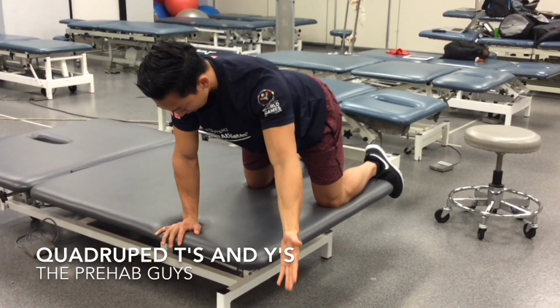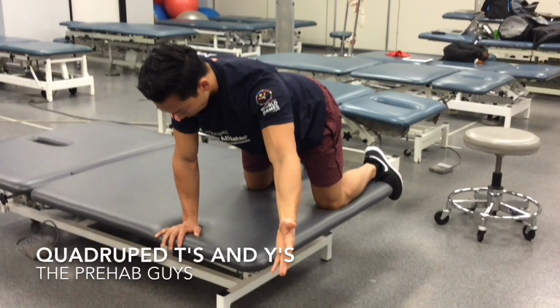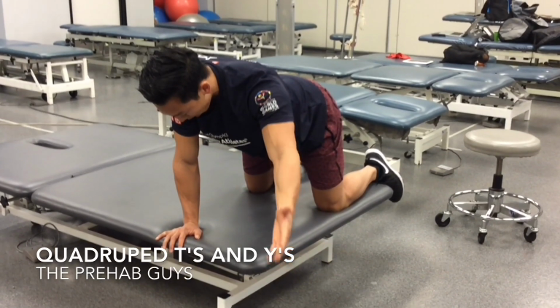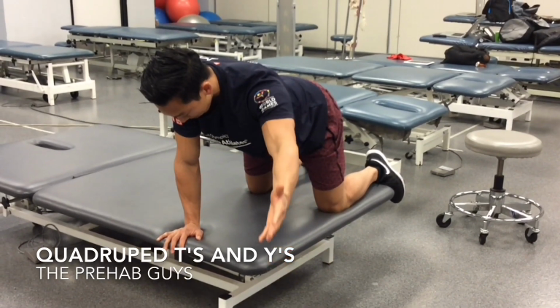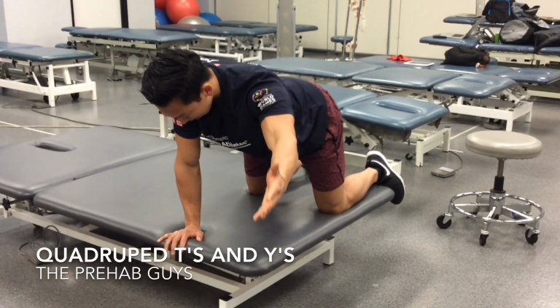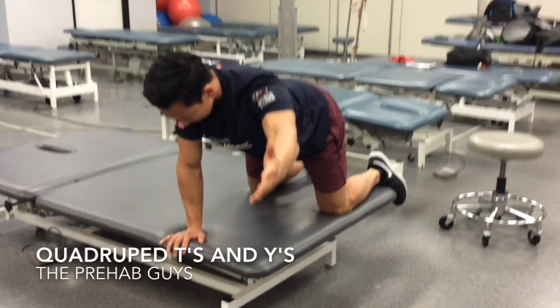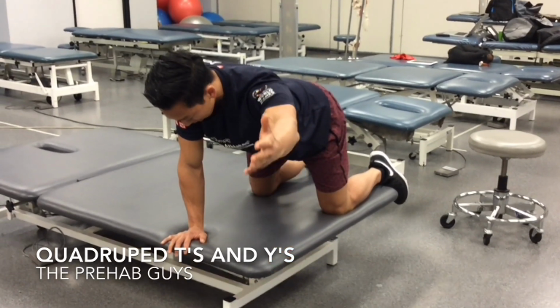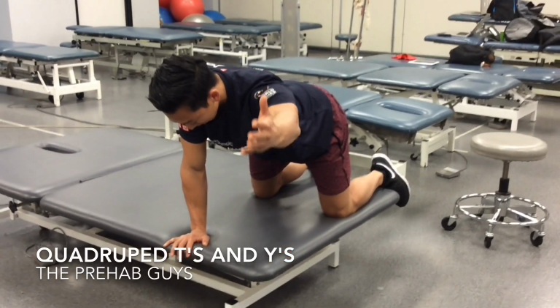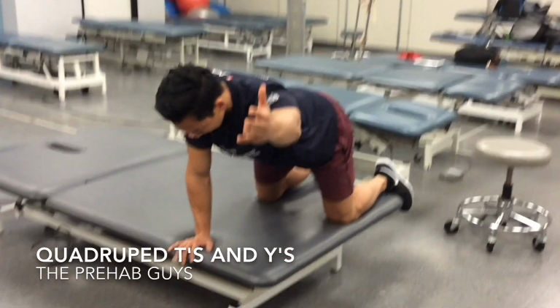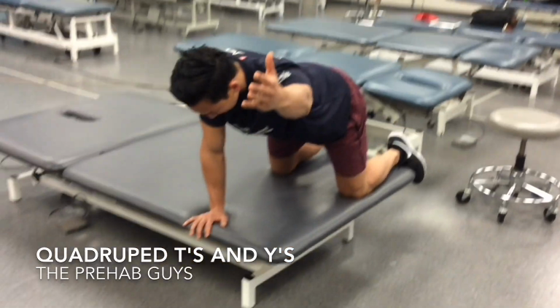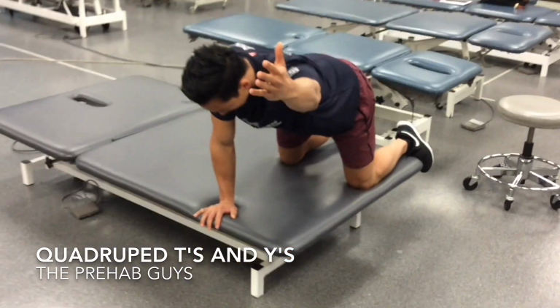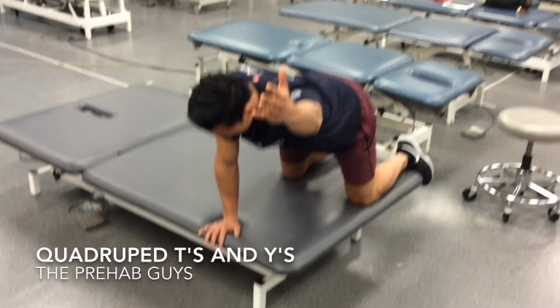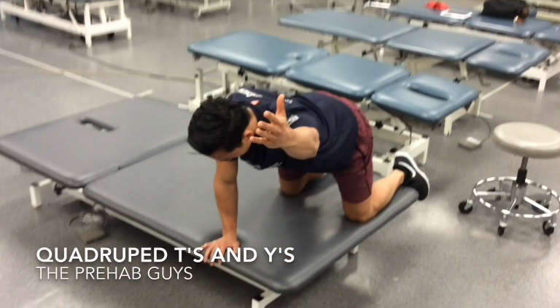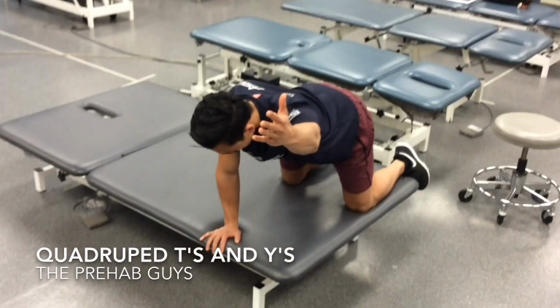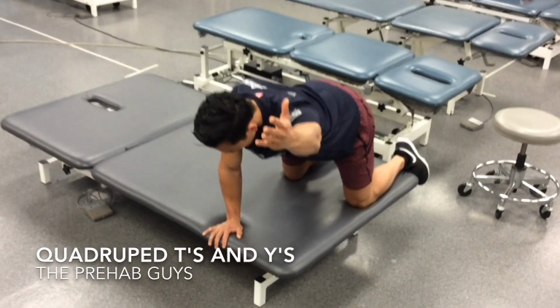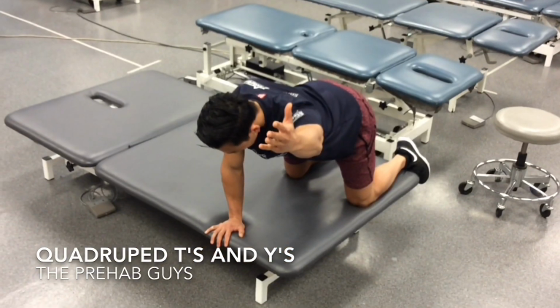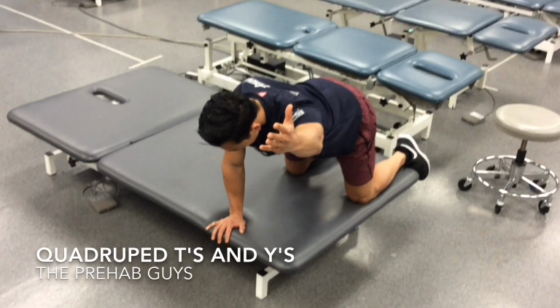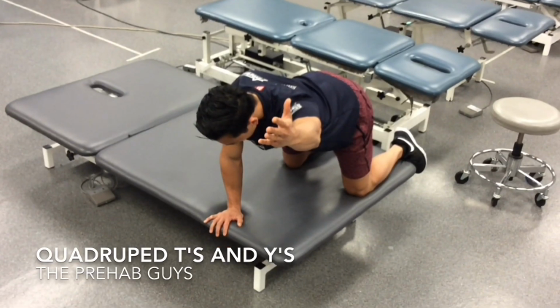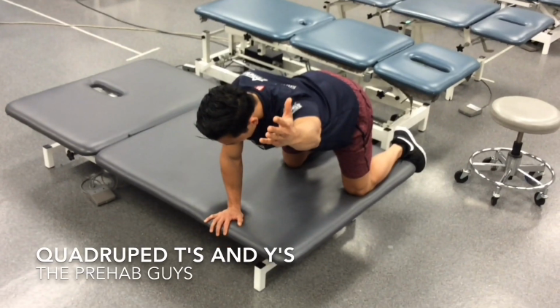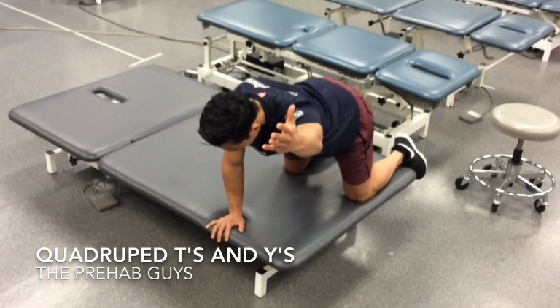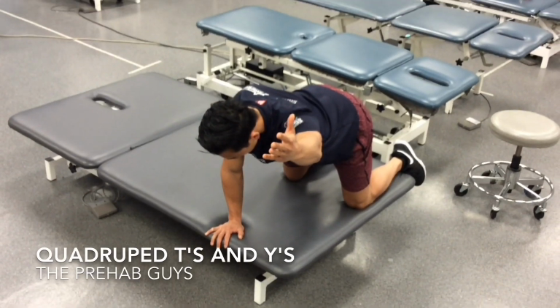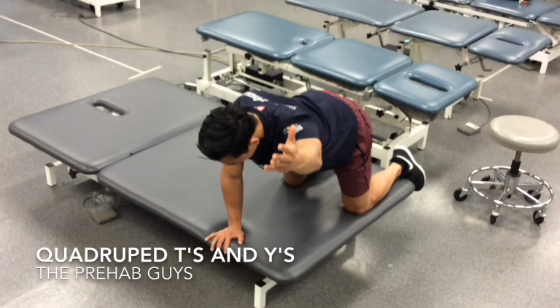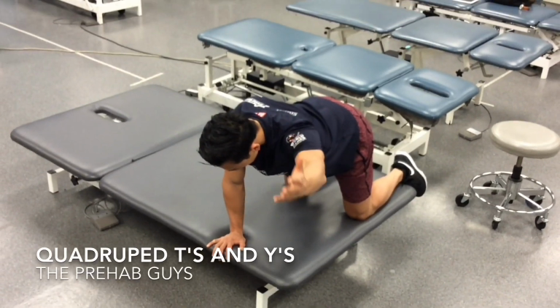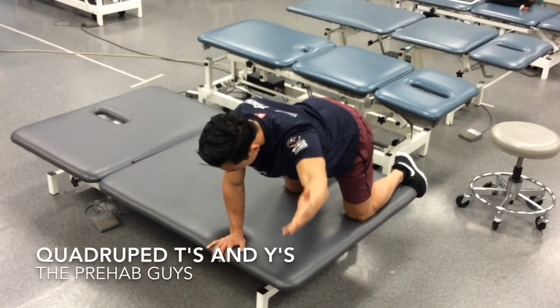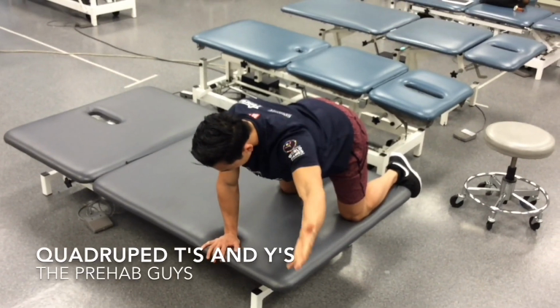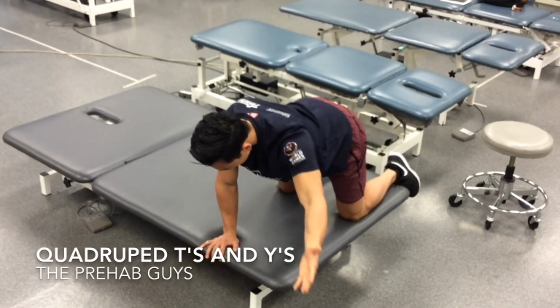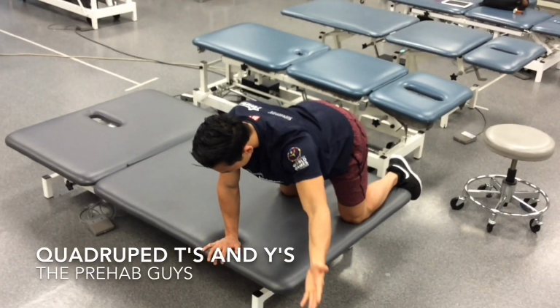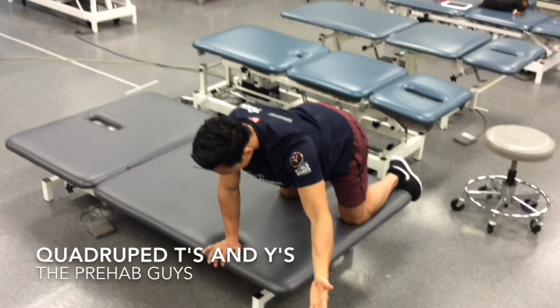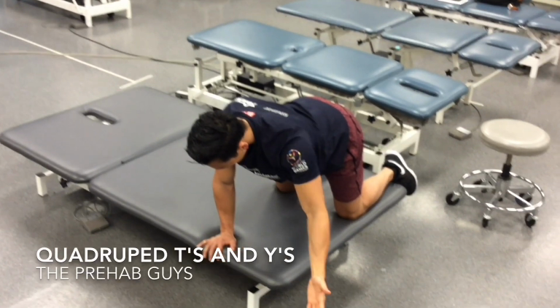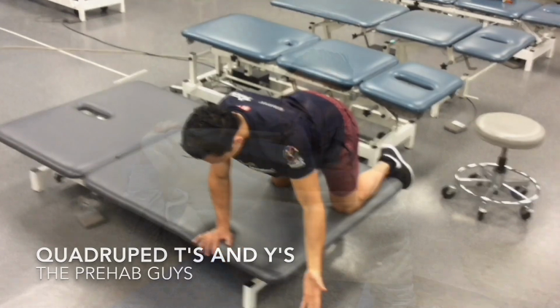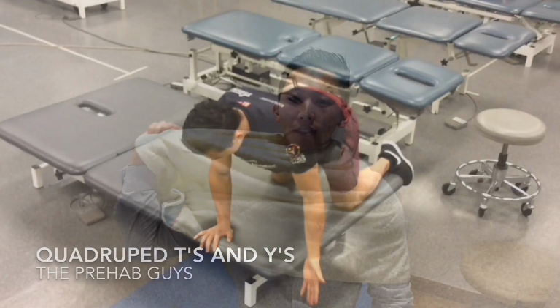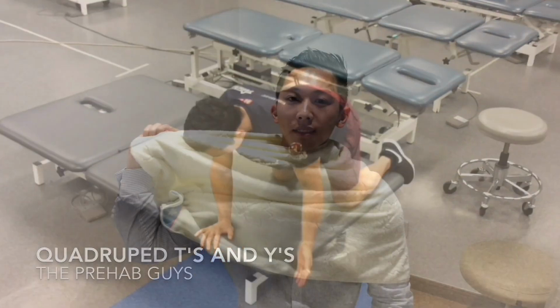For low trap, go in that little Y pattern, same thing, squeeze, come back.